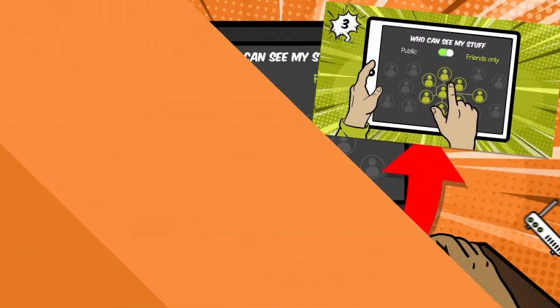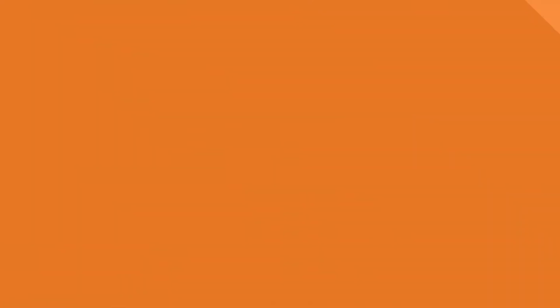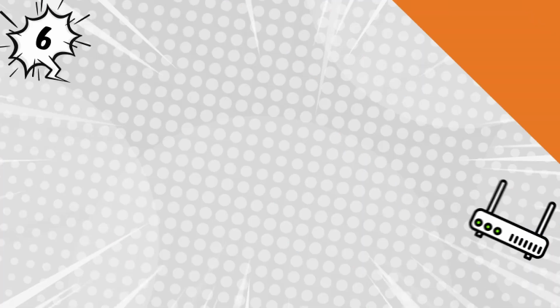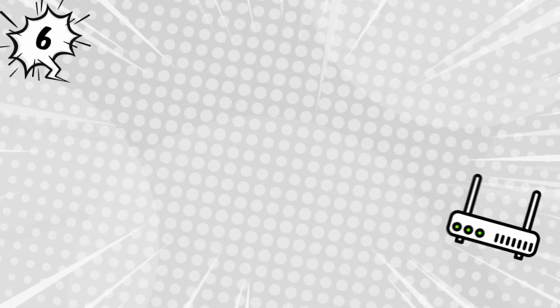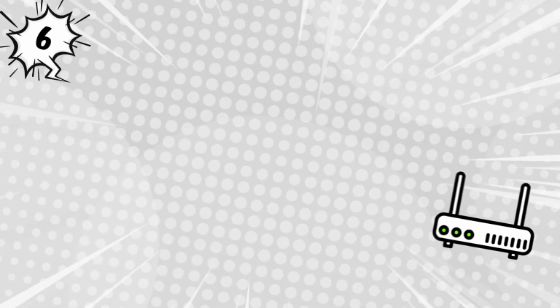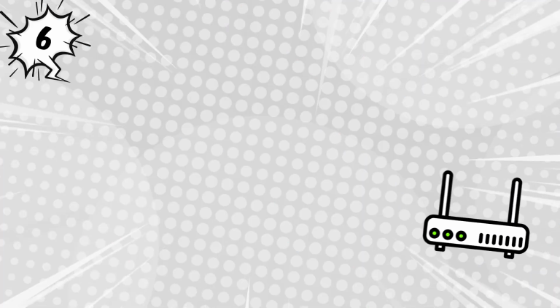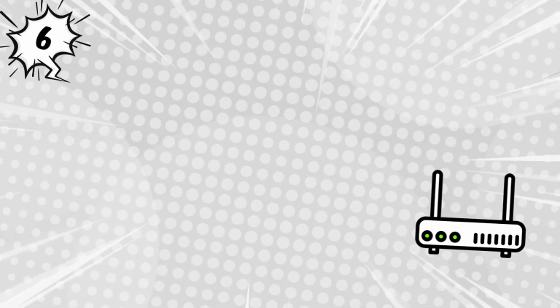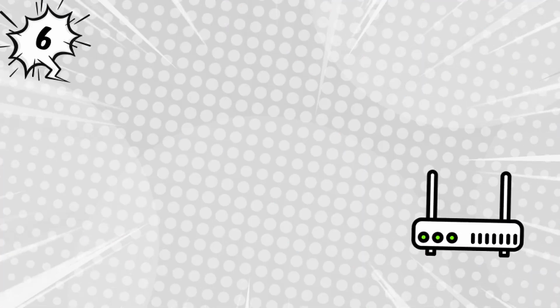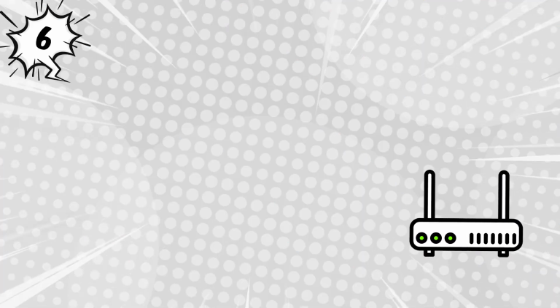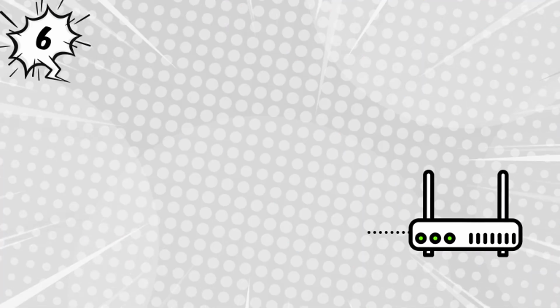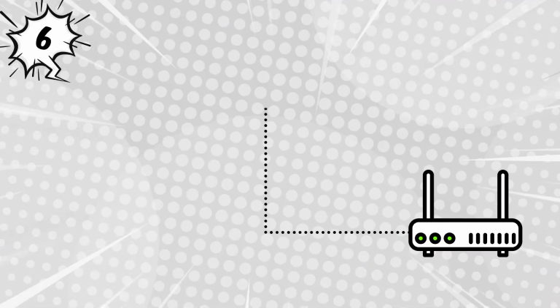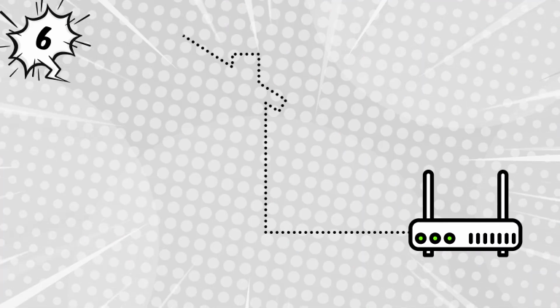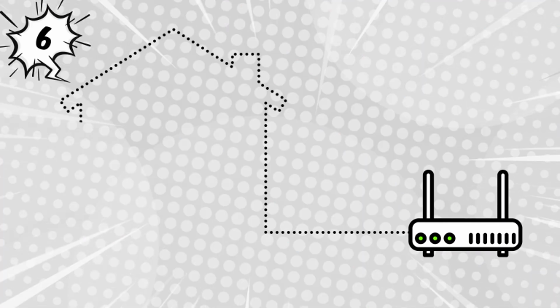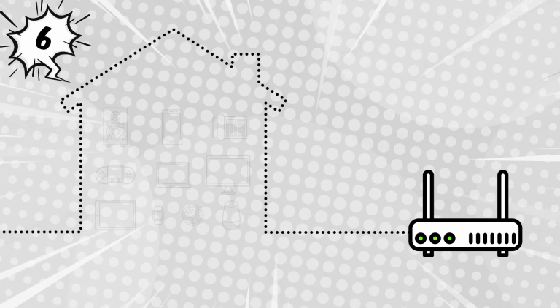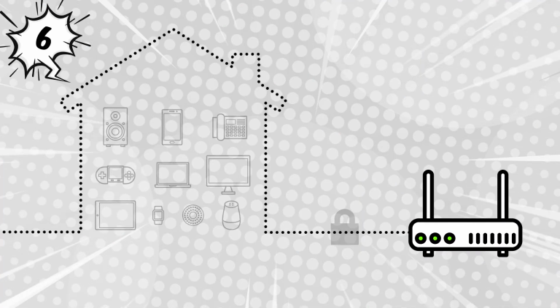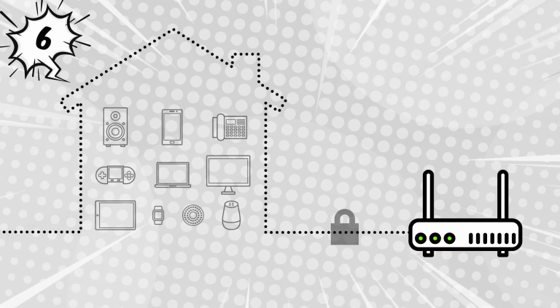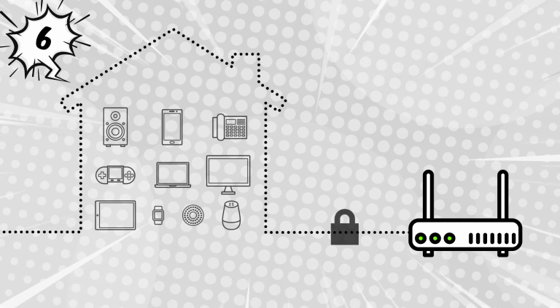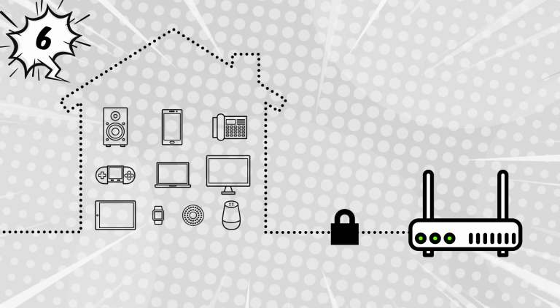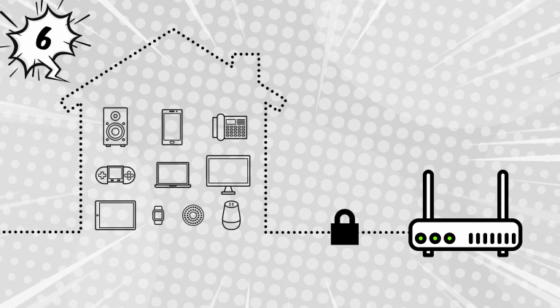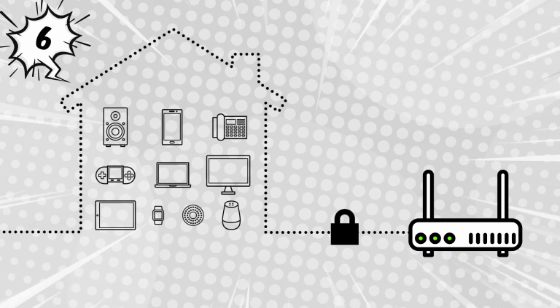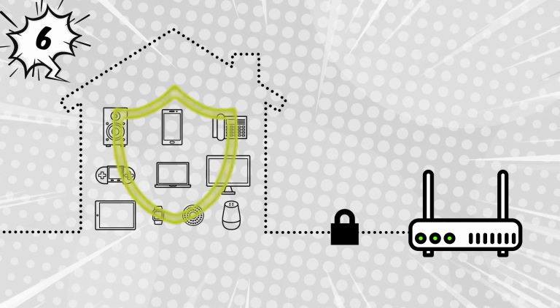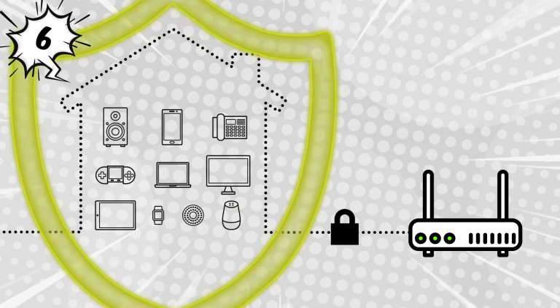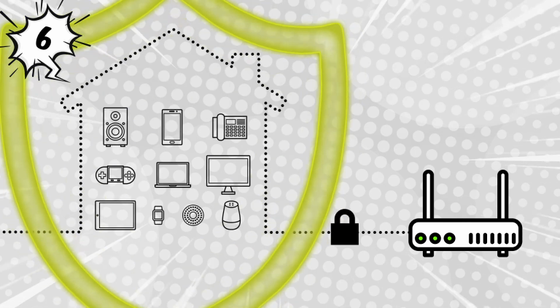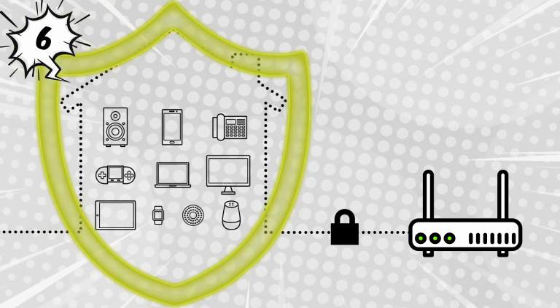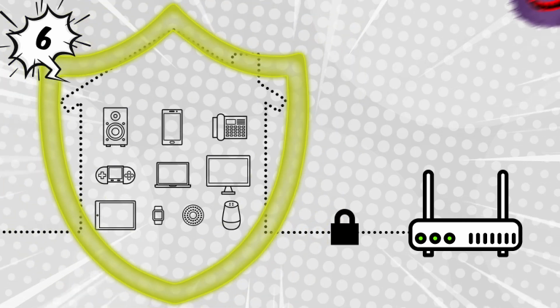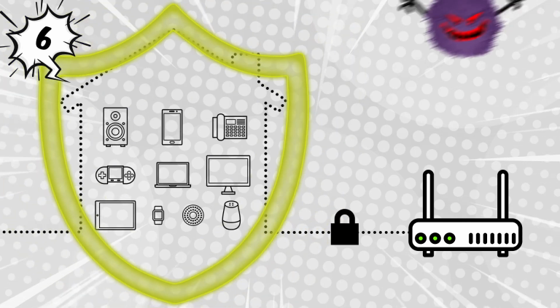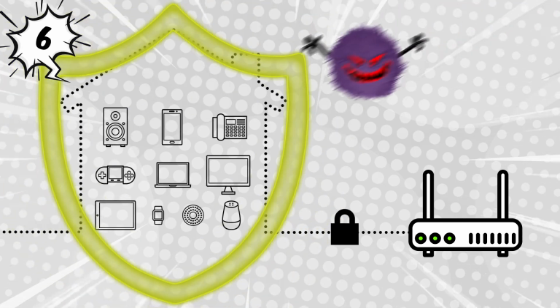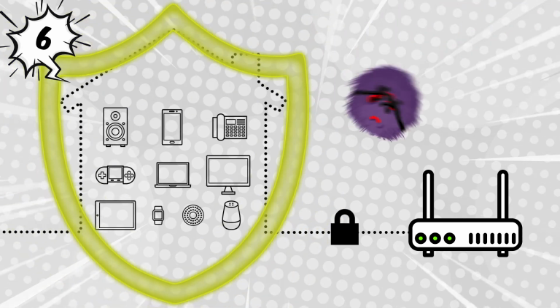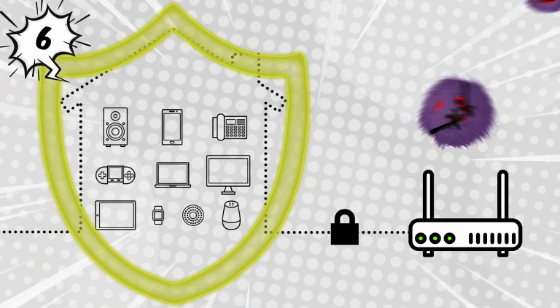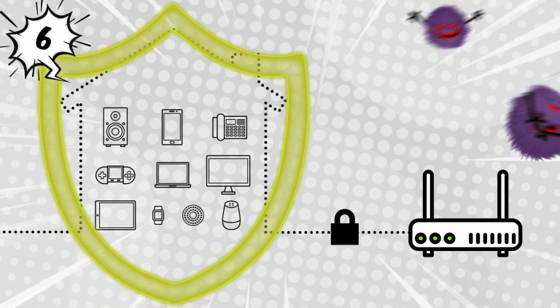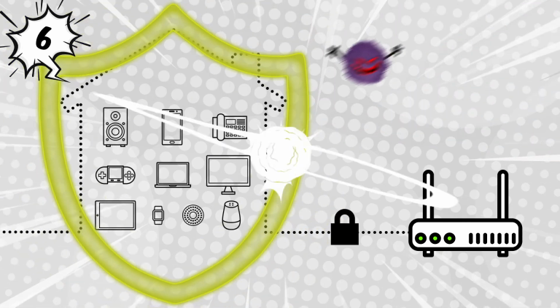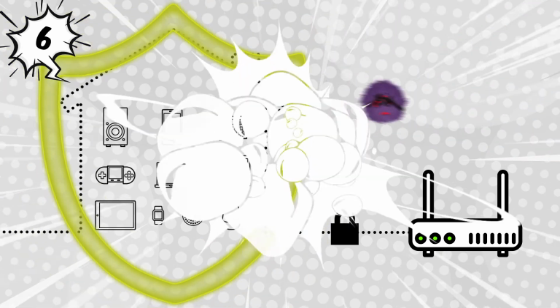6. Ask your parent or grown-up to install Internet security software on your devices. This is a strong level of protection.